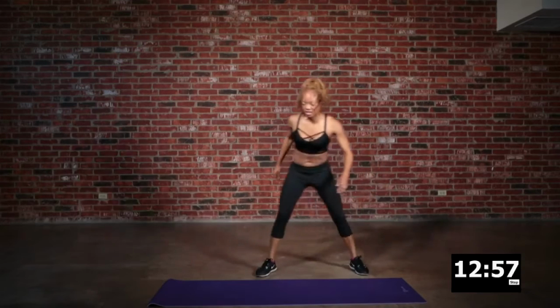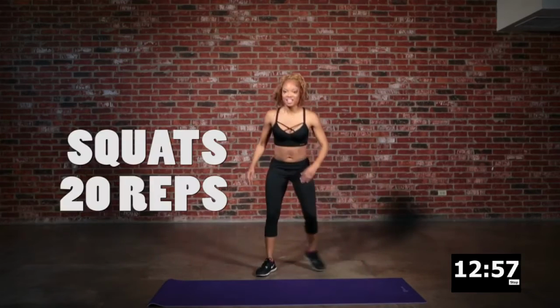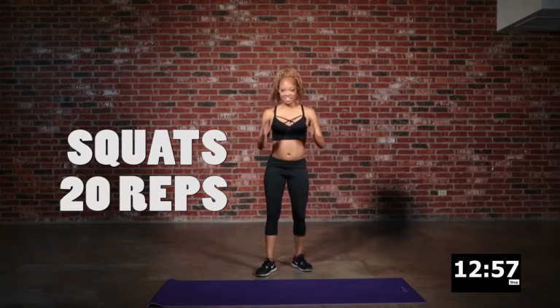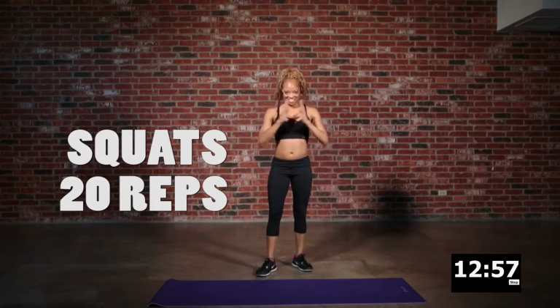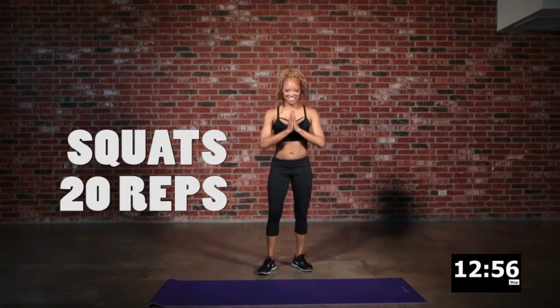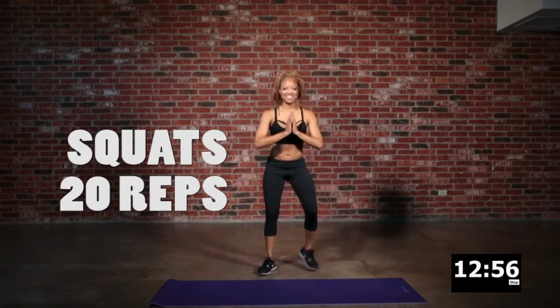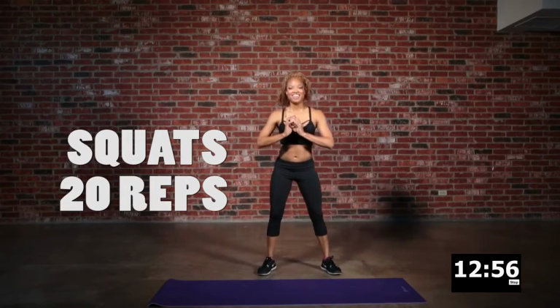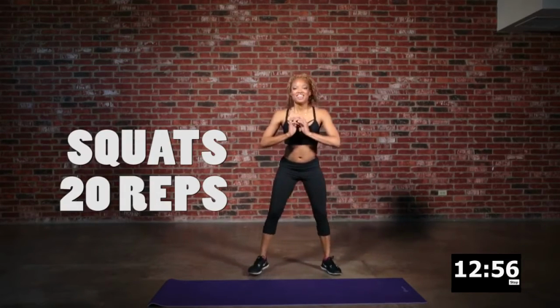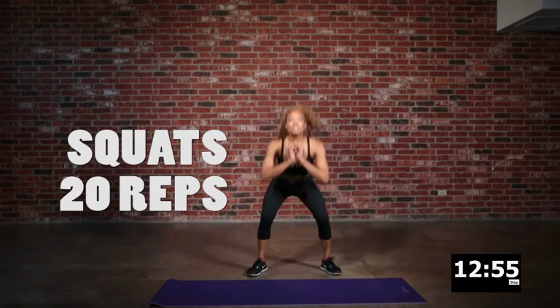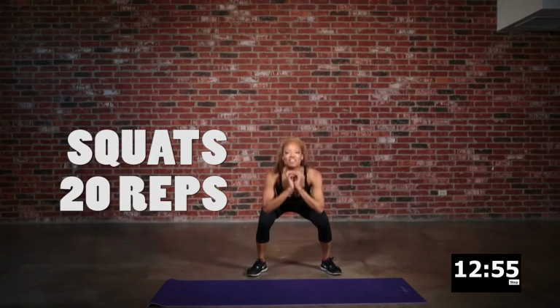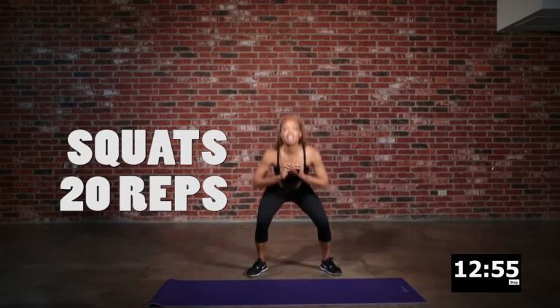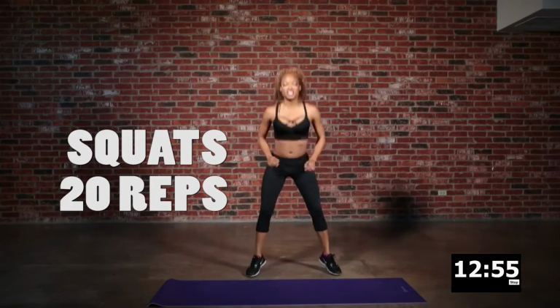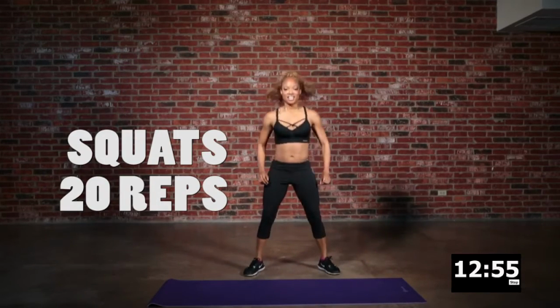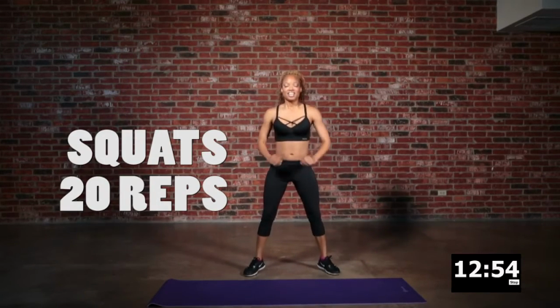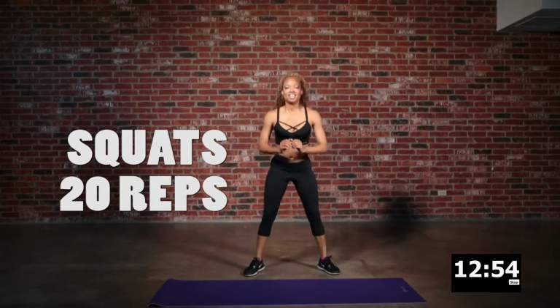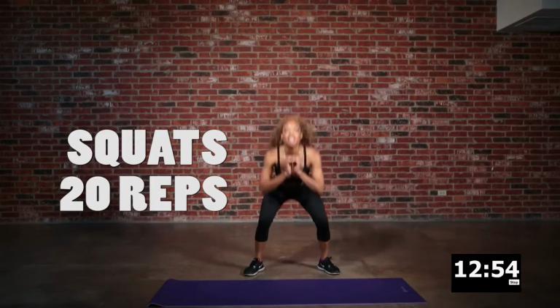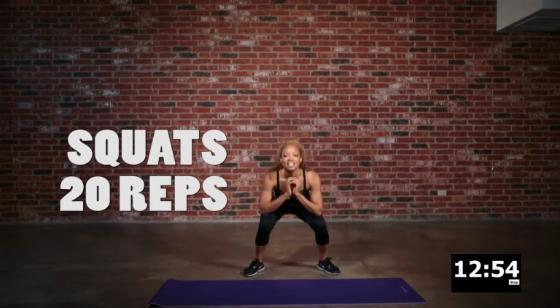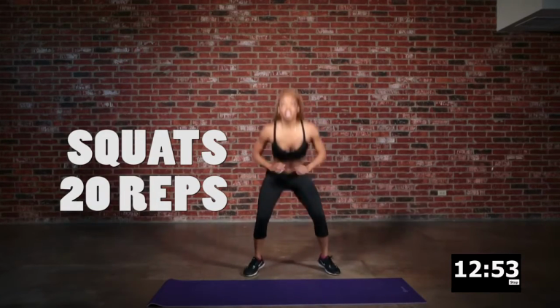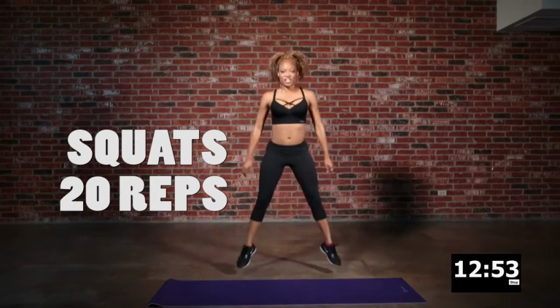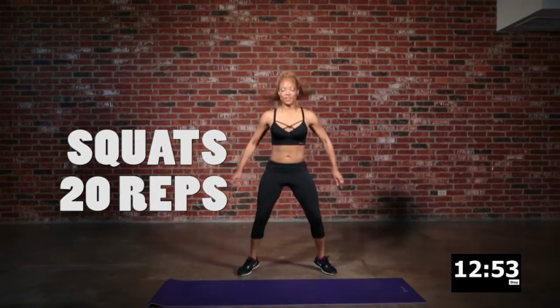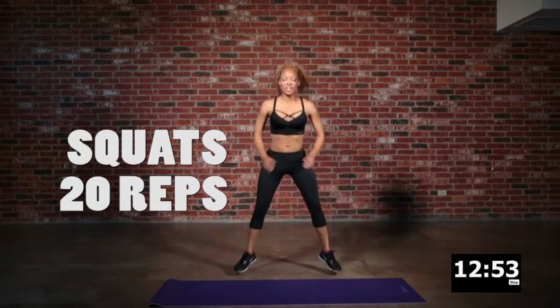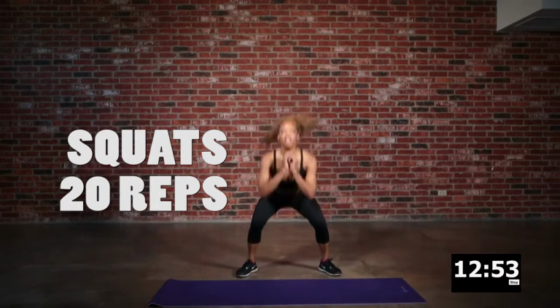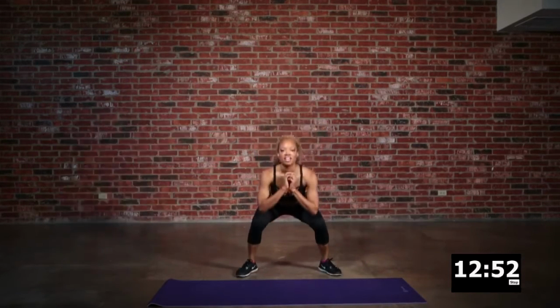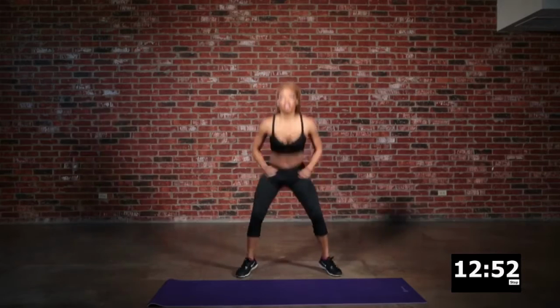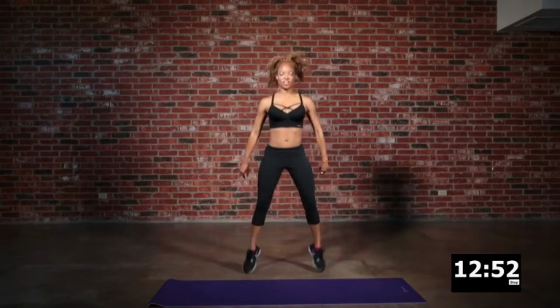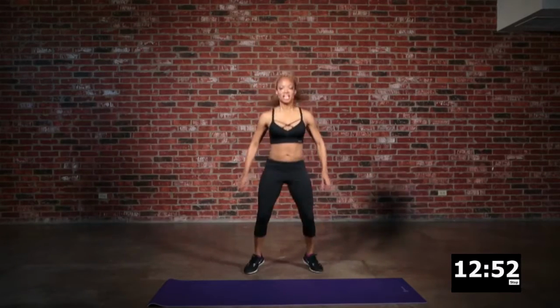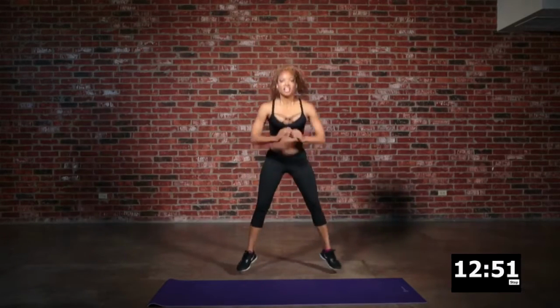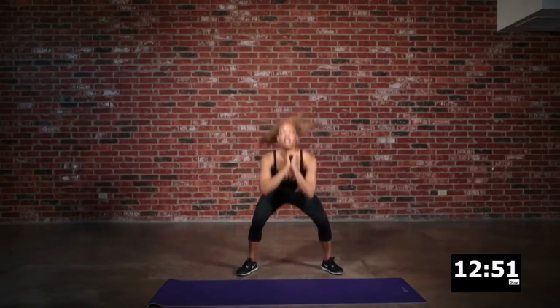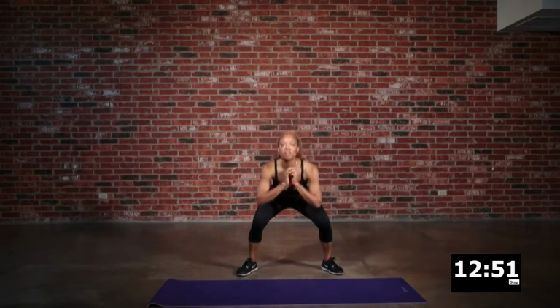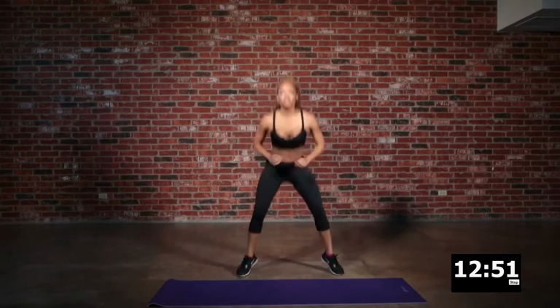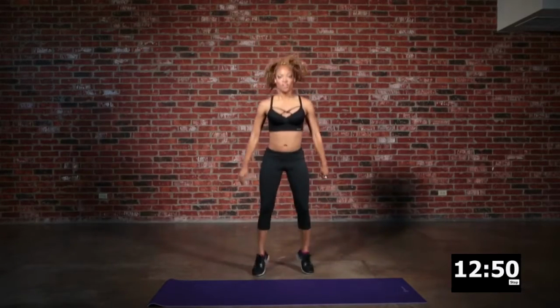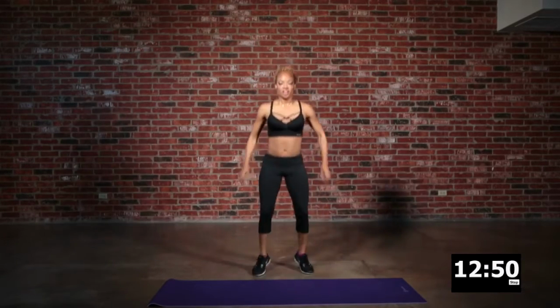Now we are going to go straight into our squats. Drop it low — it's time to drop it low and drive it up high.